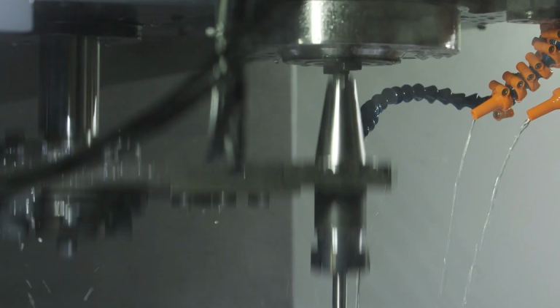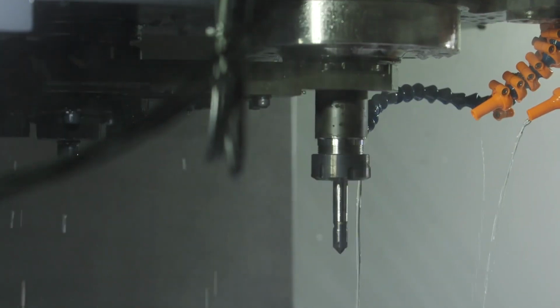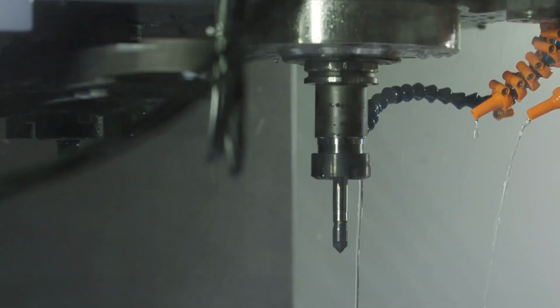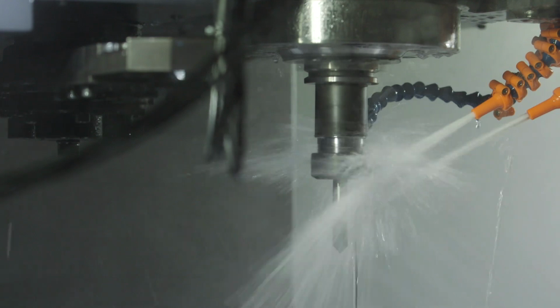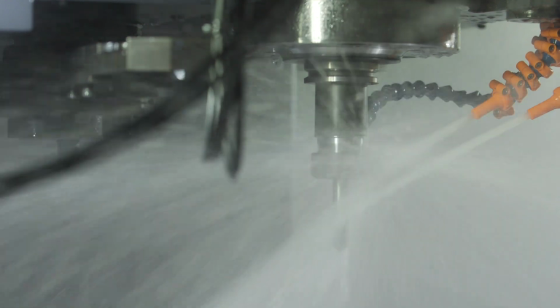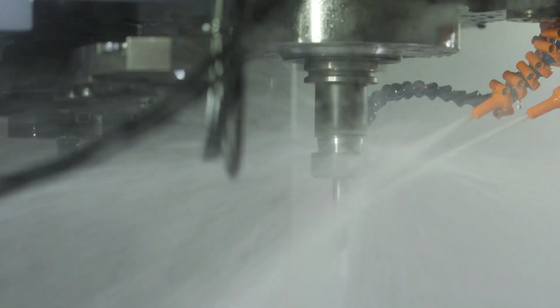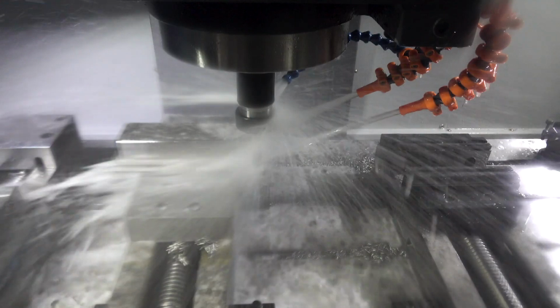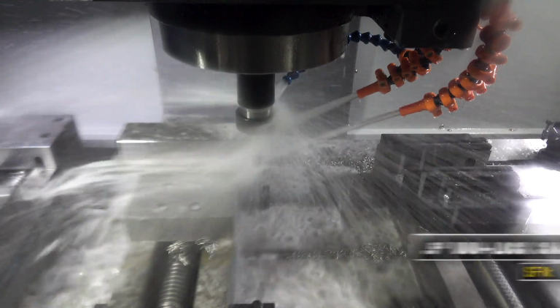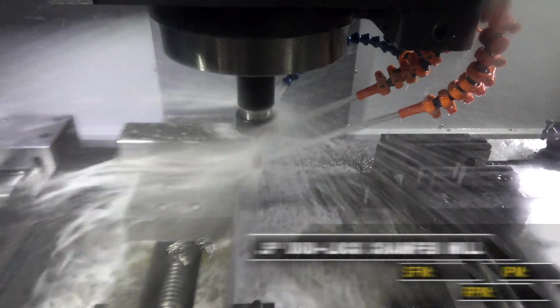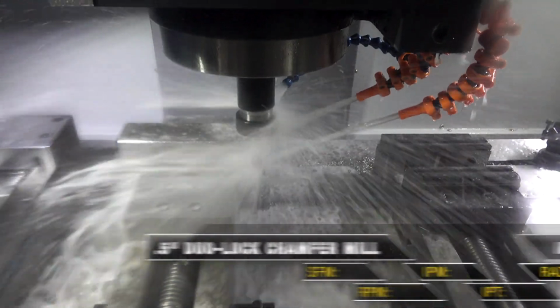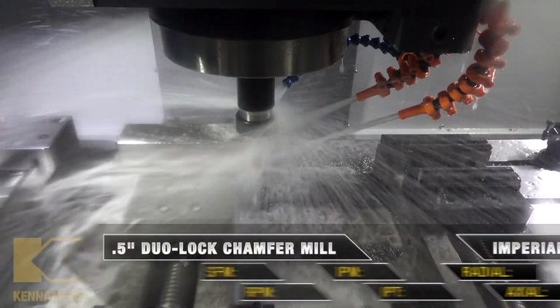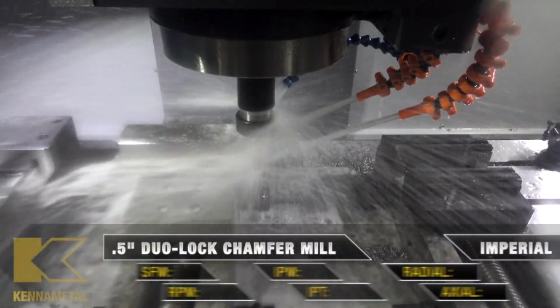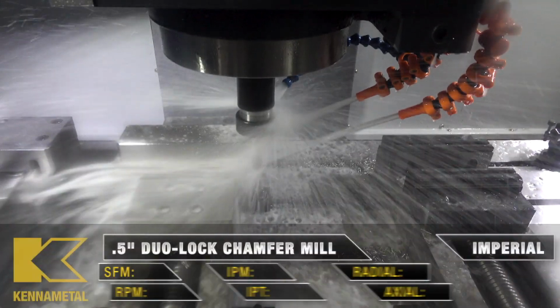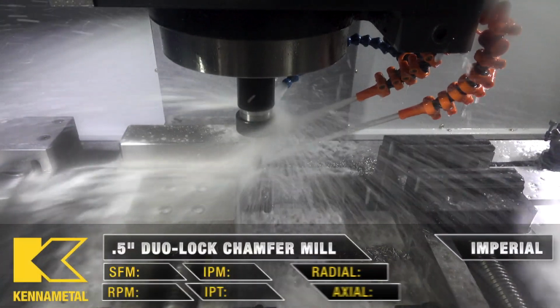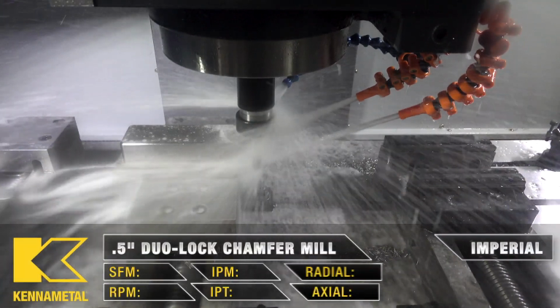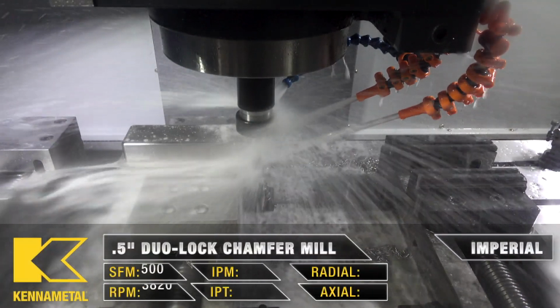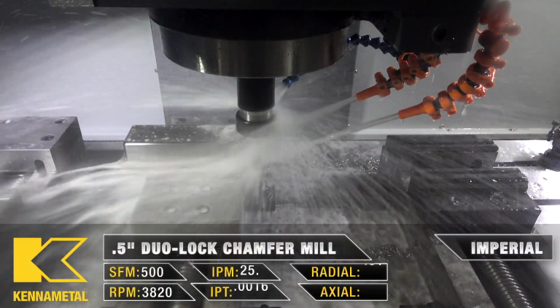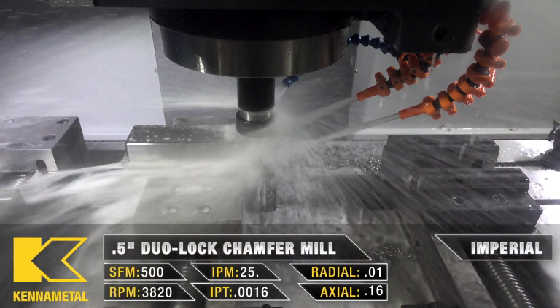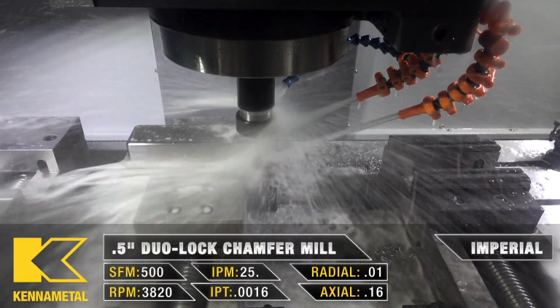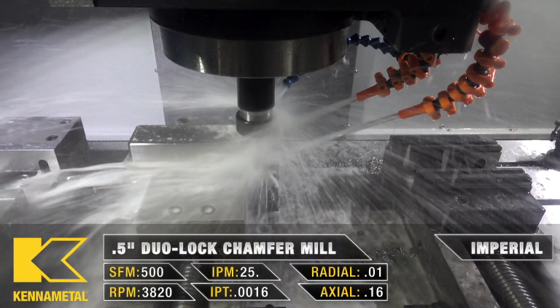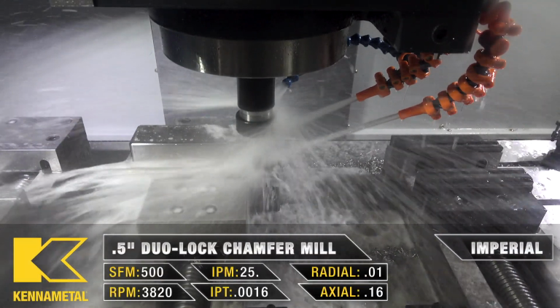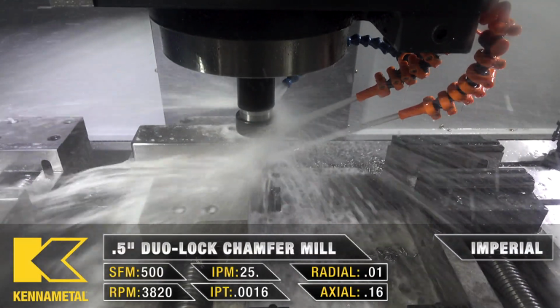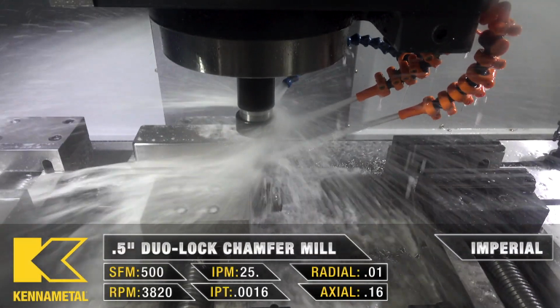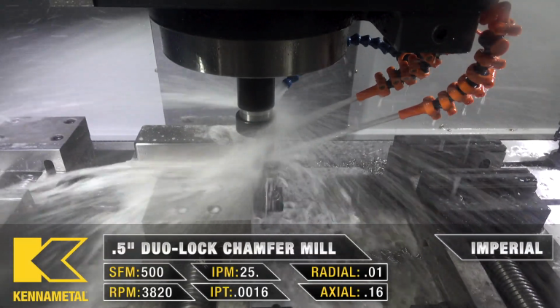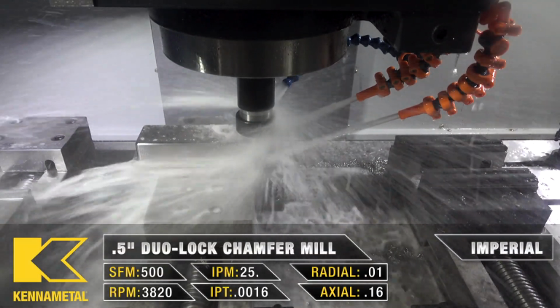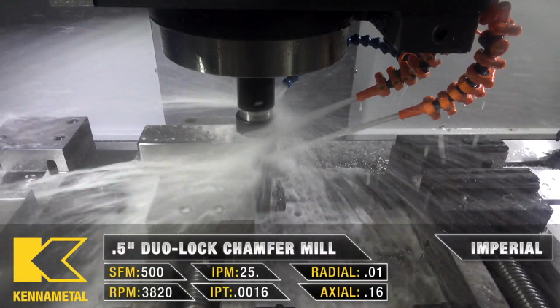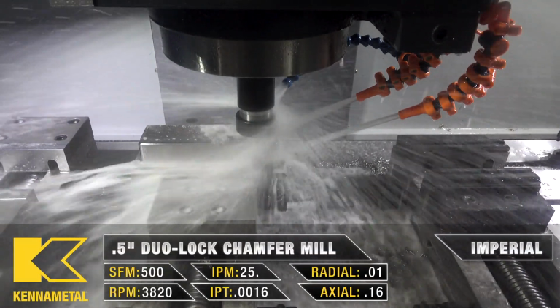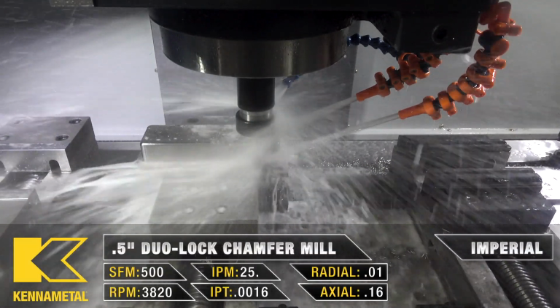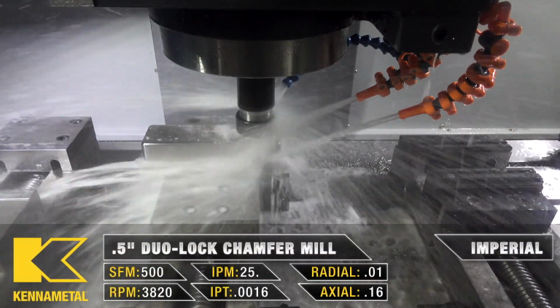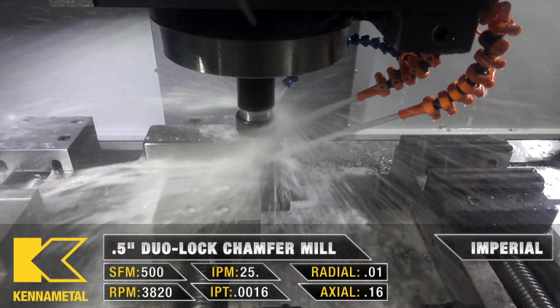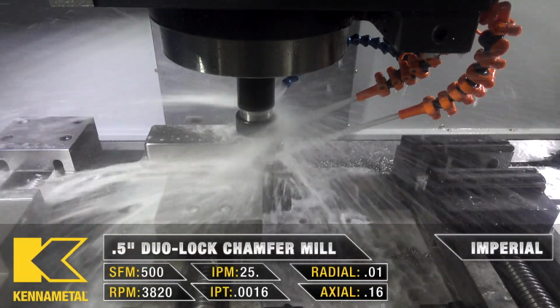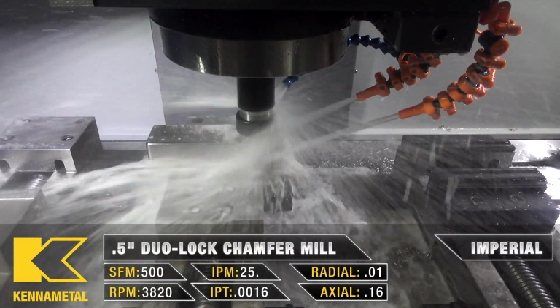And to wrap up this operation, we're going to bring out our T5 half-inch dual-lock chamfer mill.